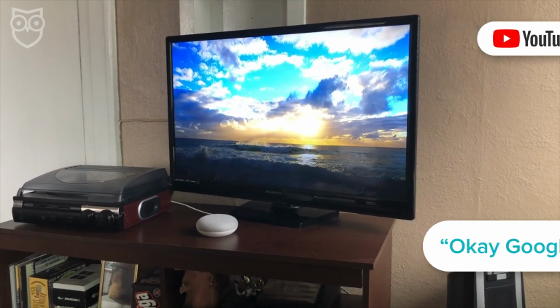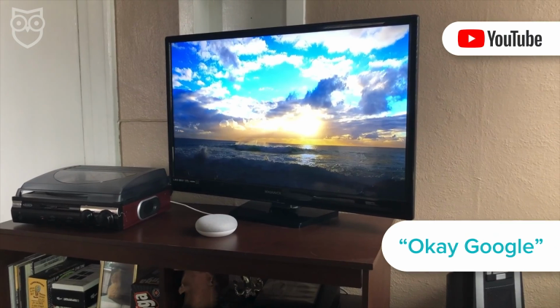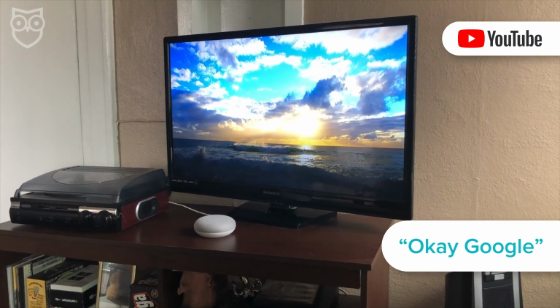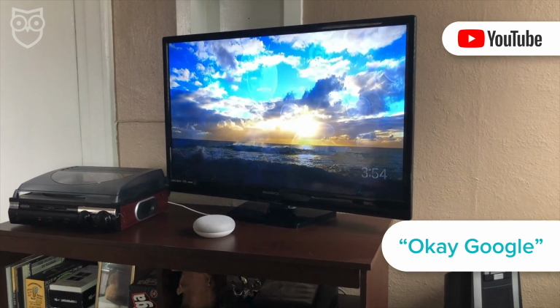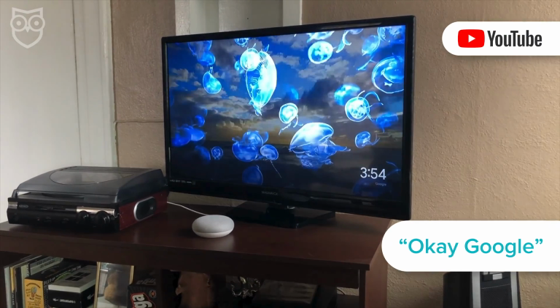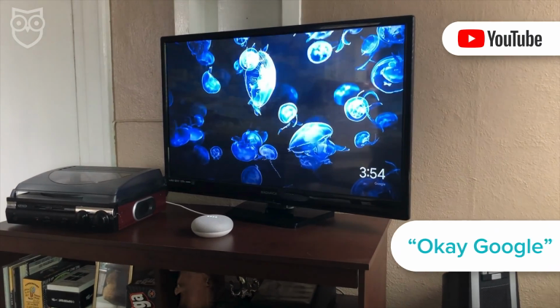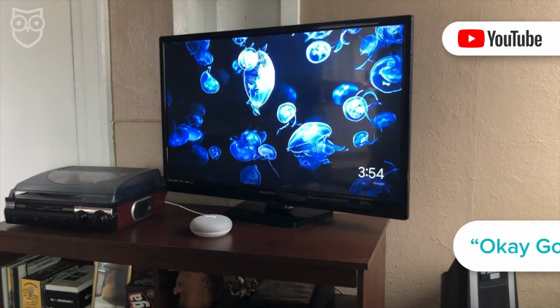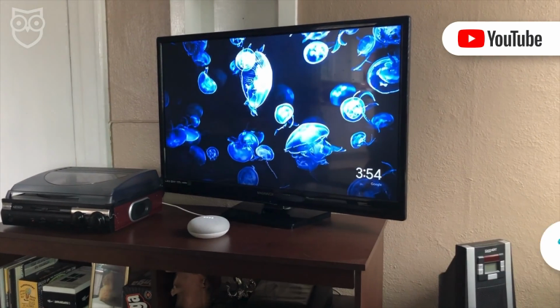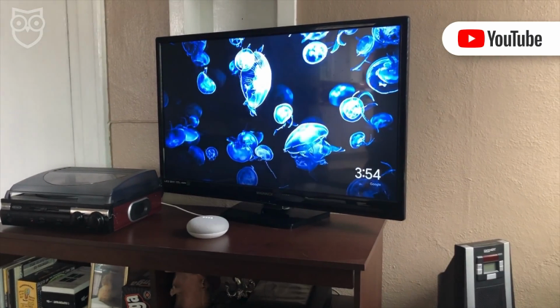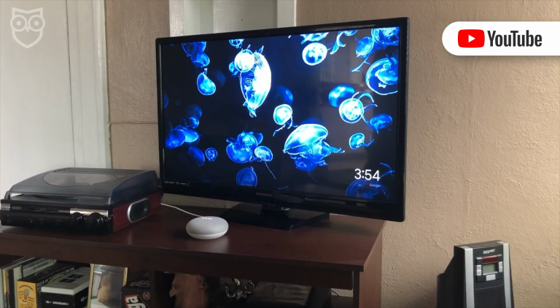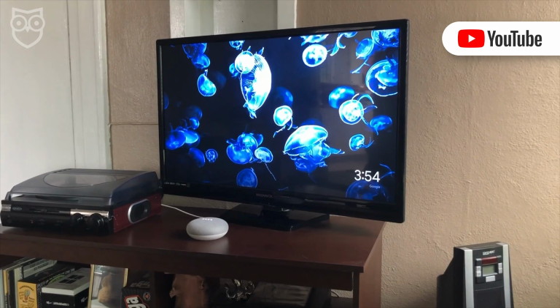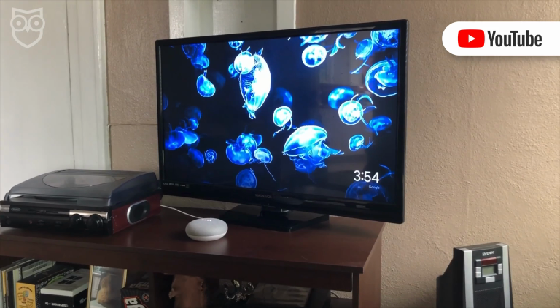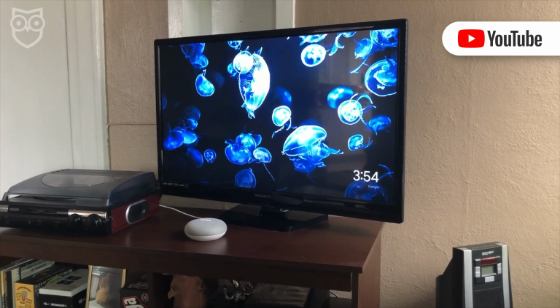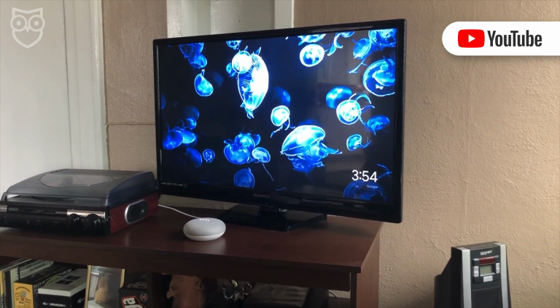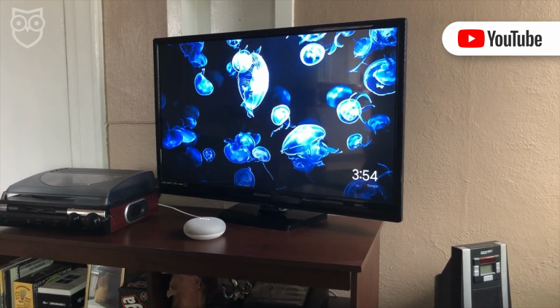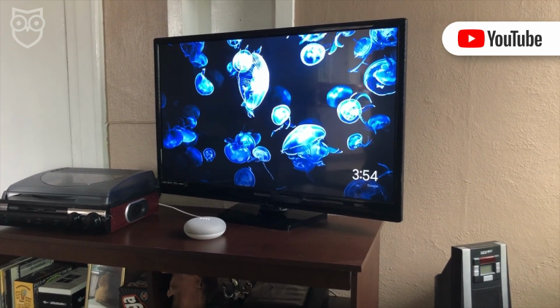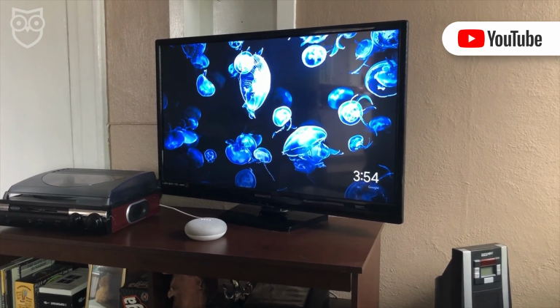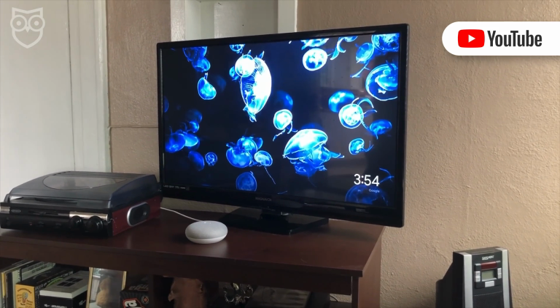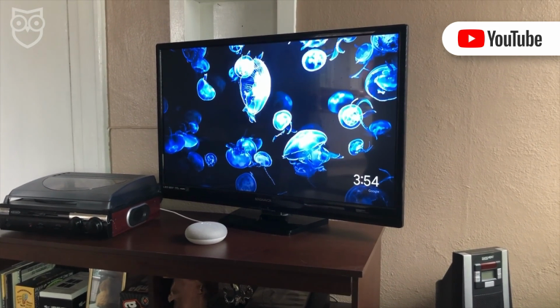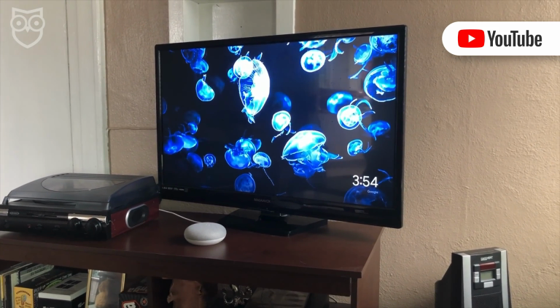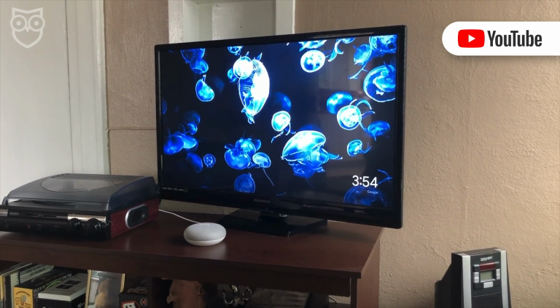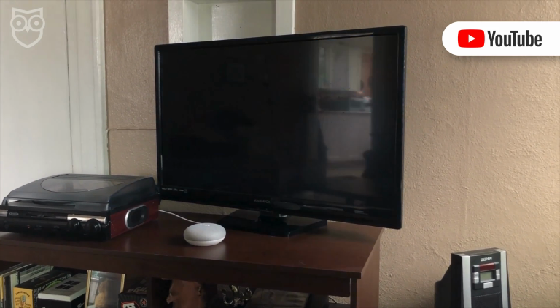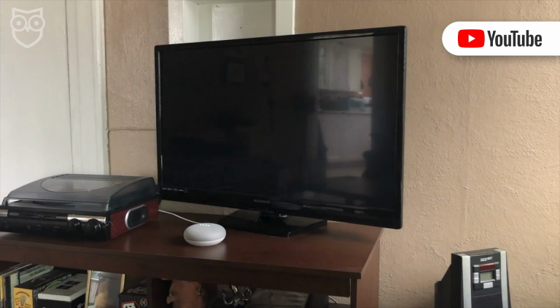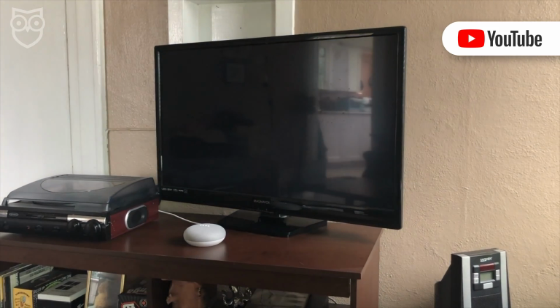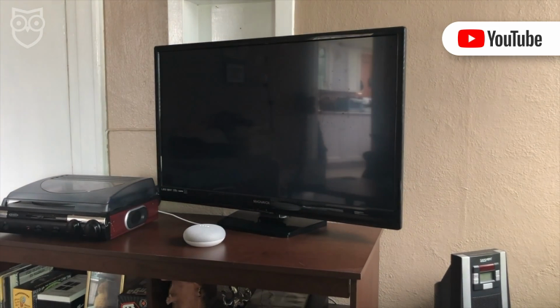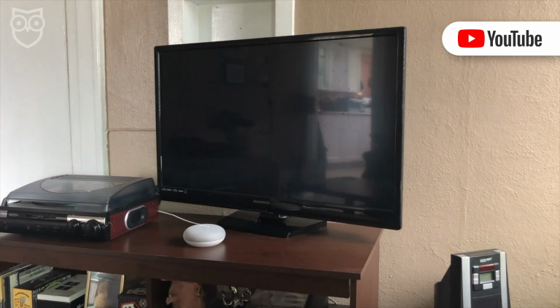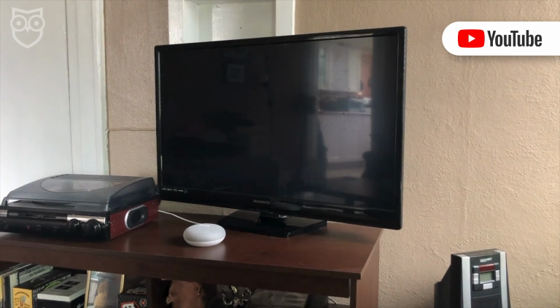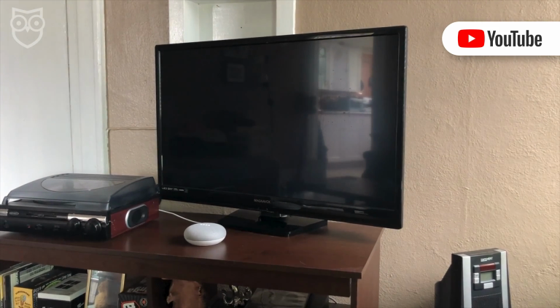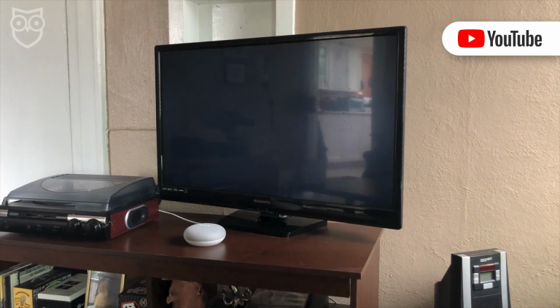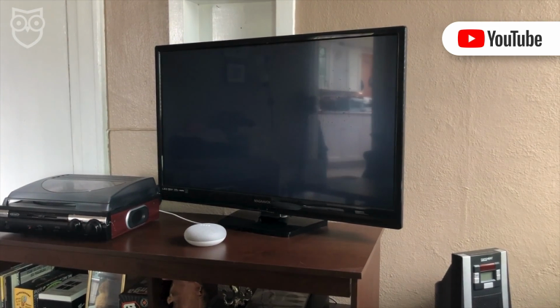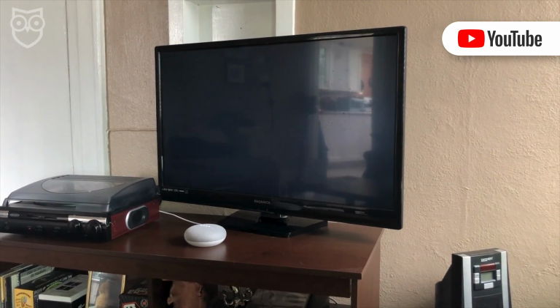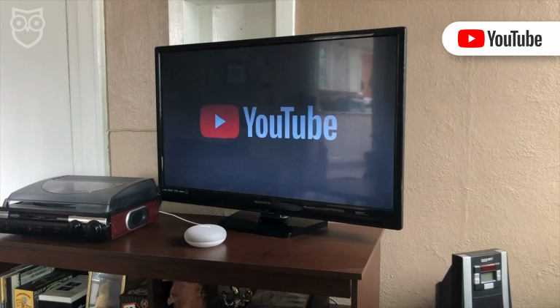Google, pull up a workout video on YouTube. Okay, playing workout videos from YouTube on Living Room.